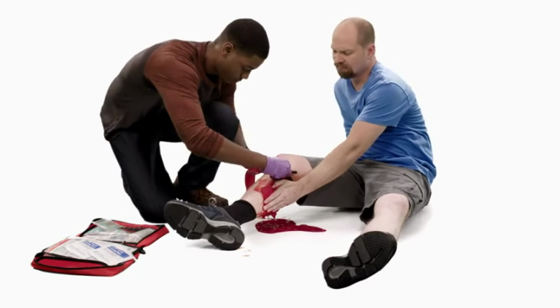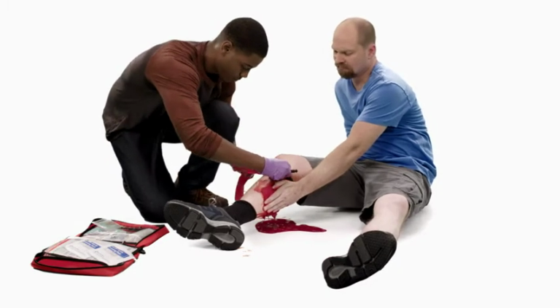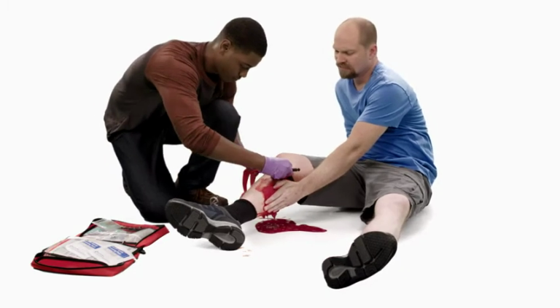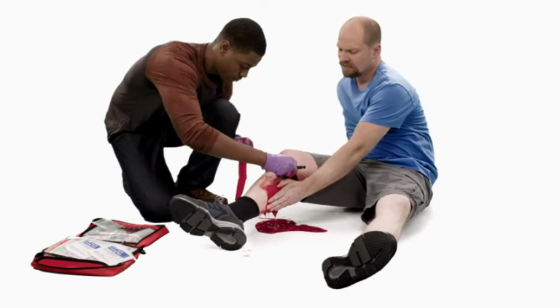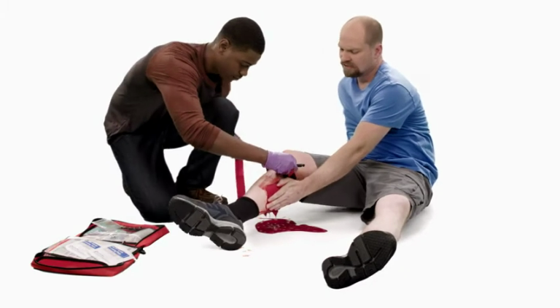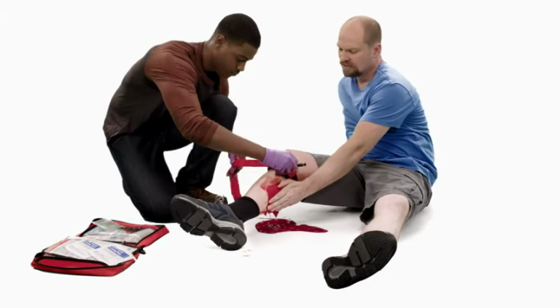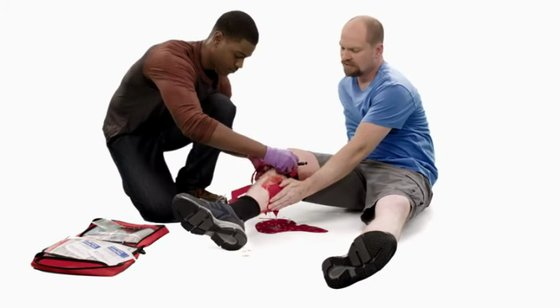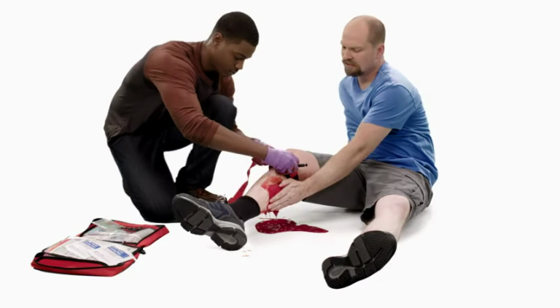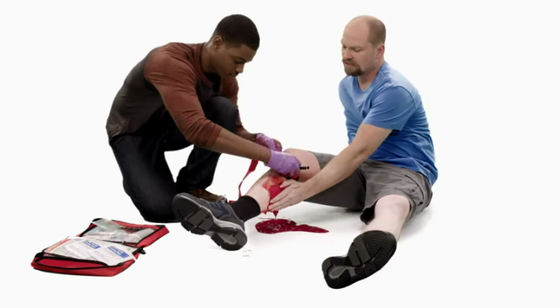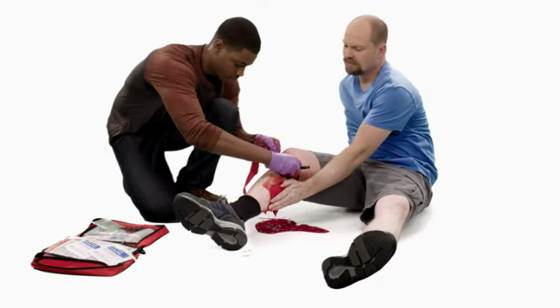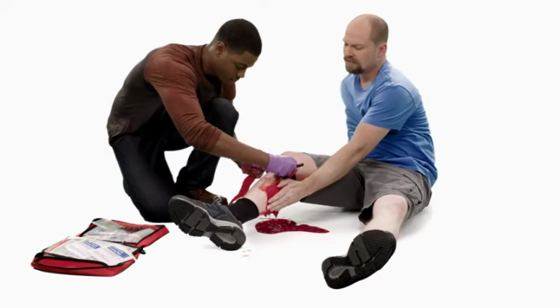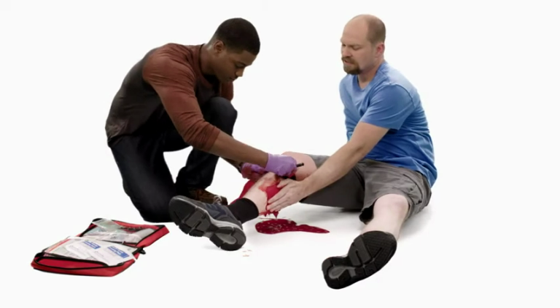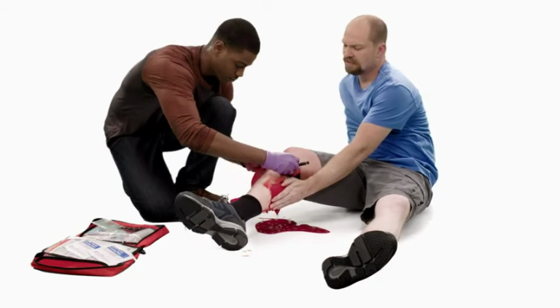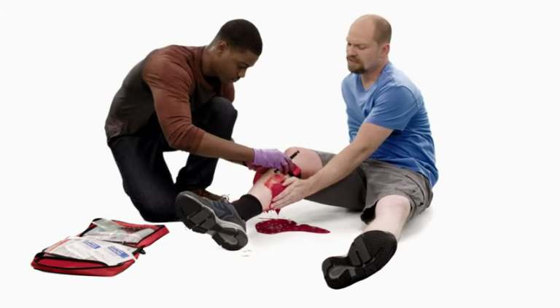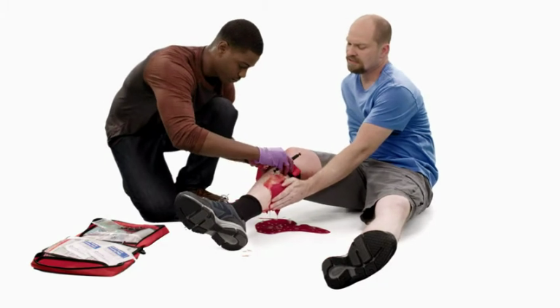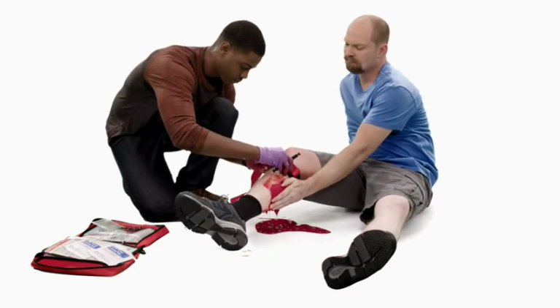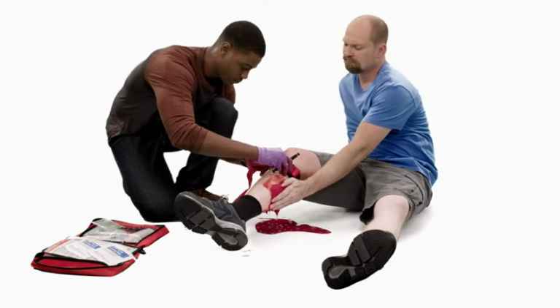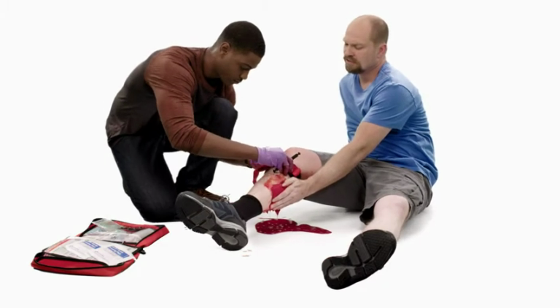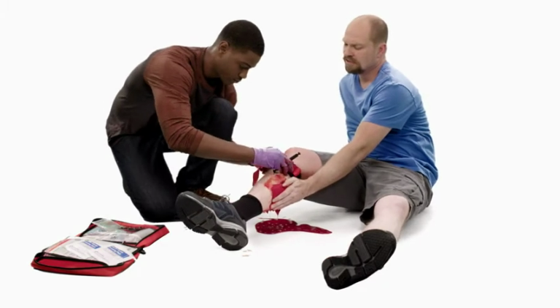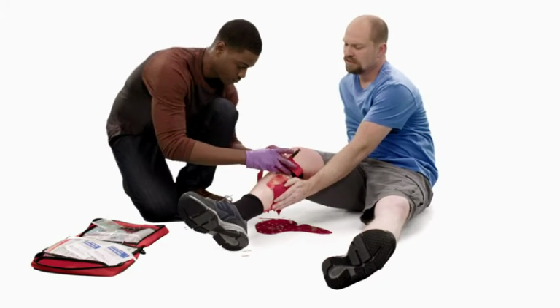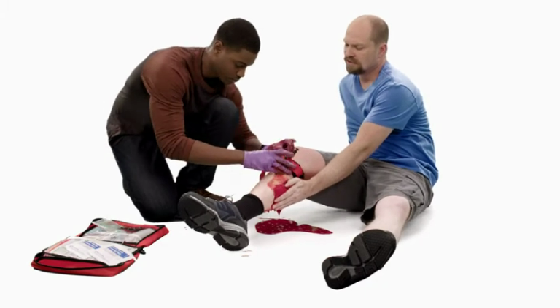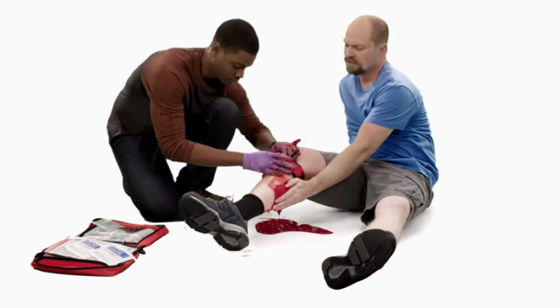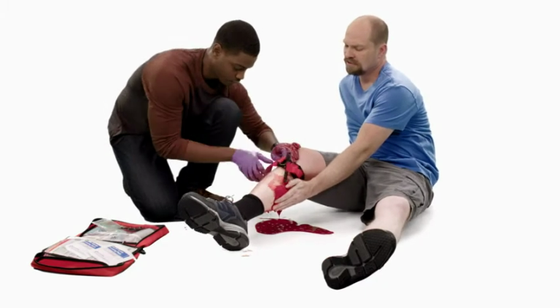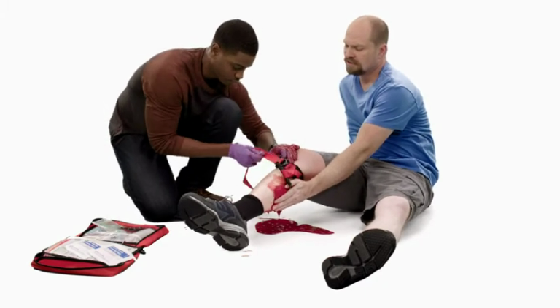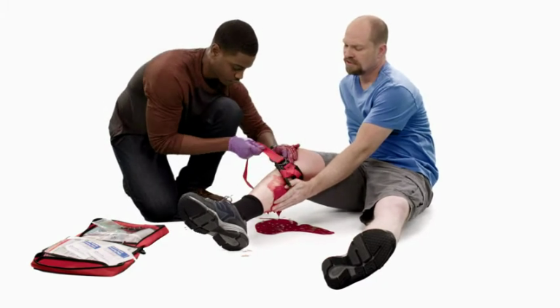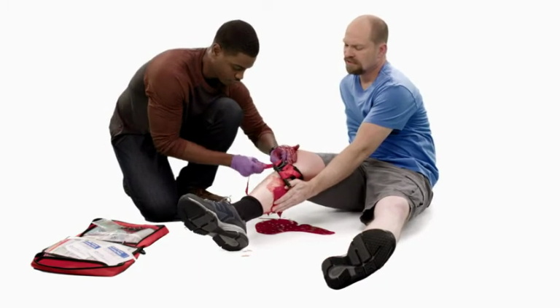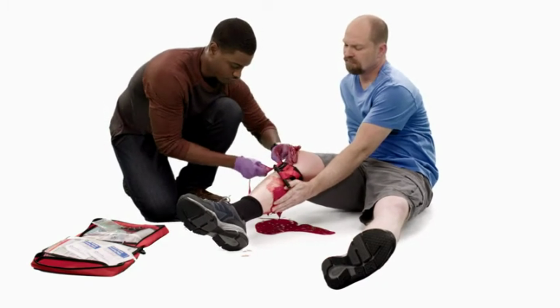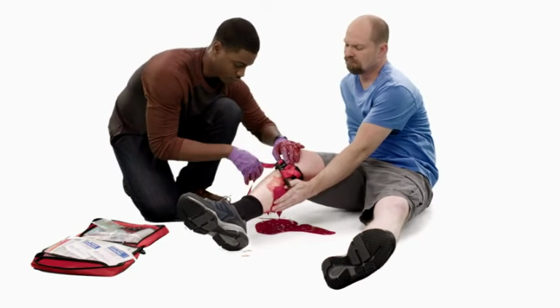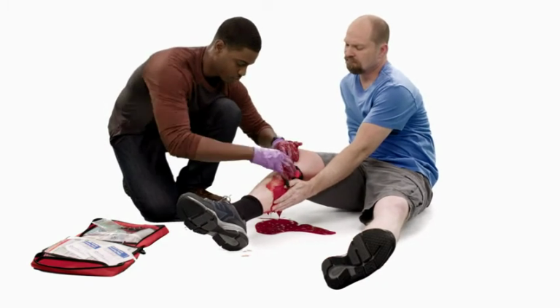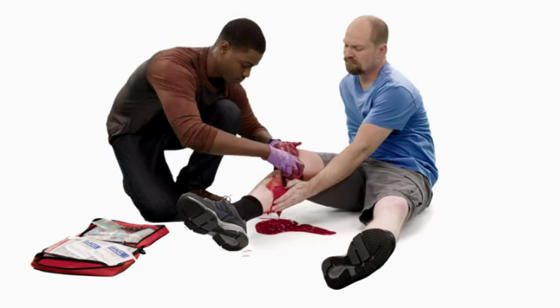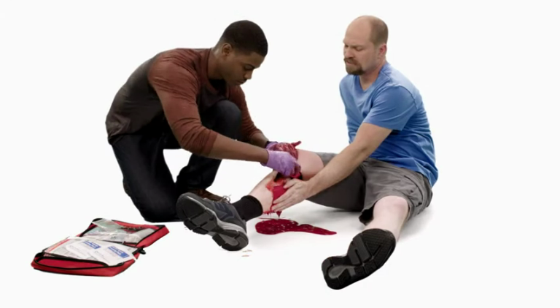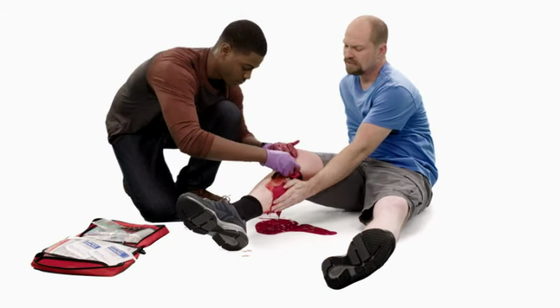Route the tag end of the strap through the buckle or attach the quick connect buckle and pull the strap until tight around the arm or leg.